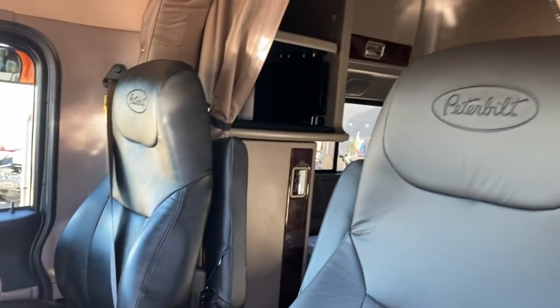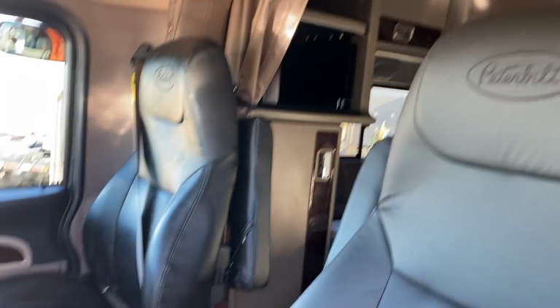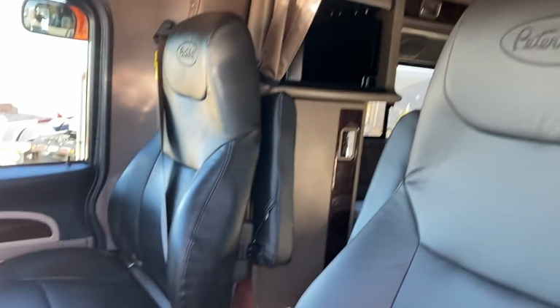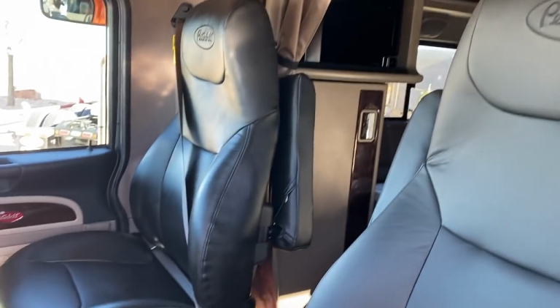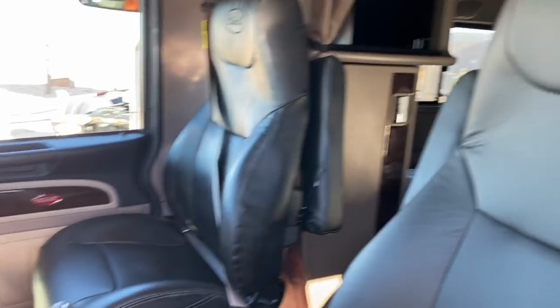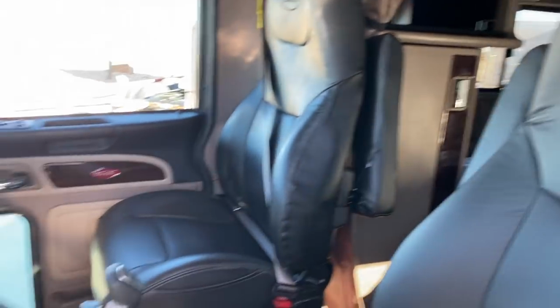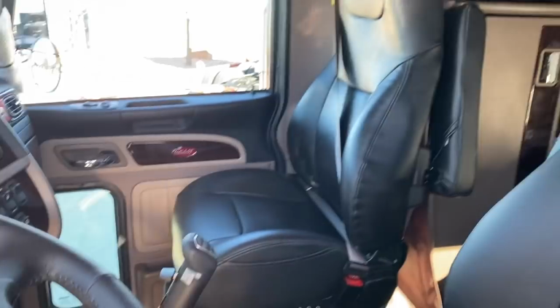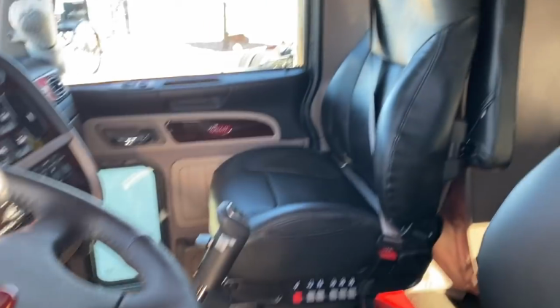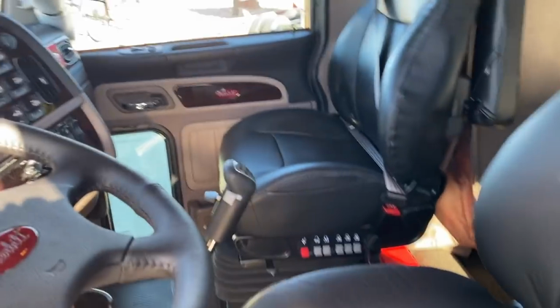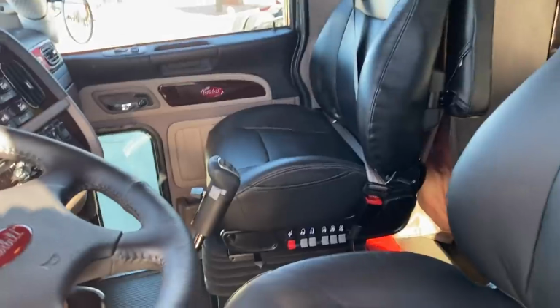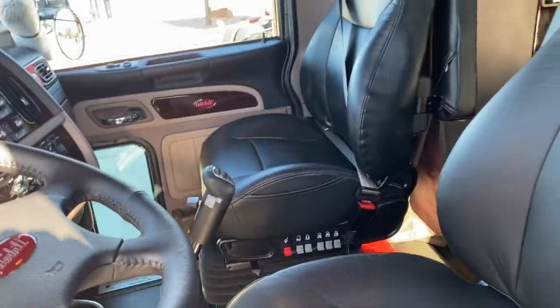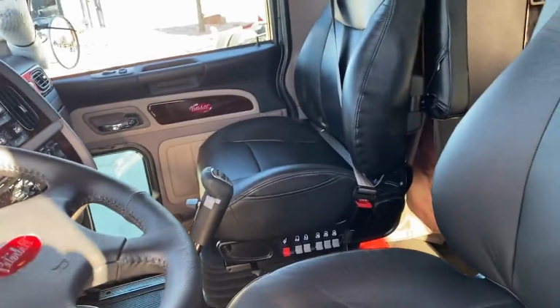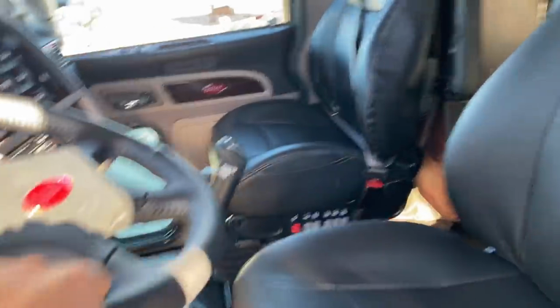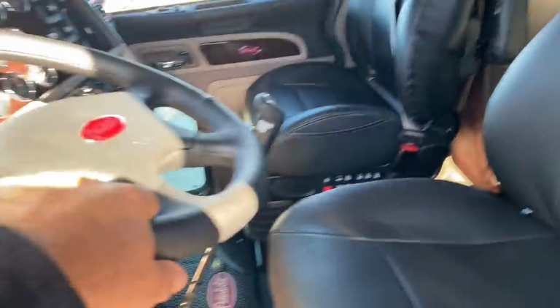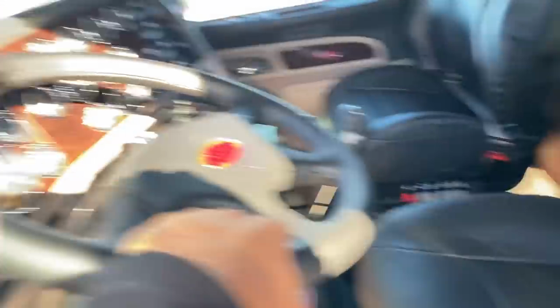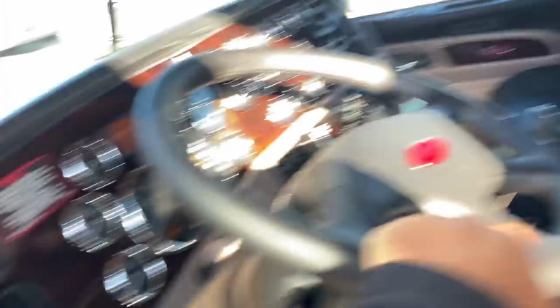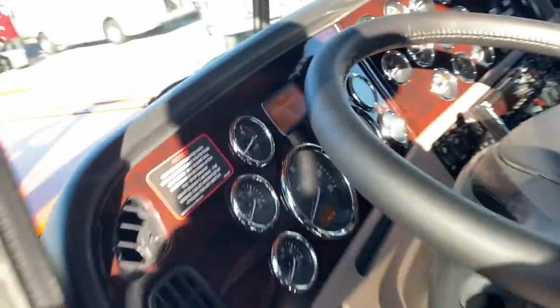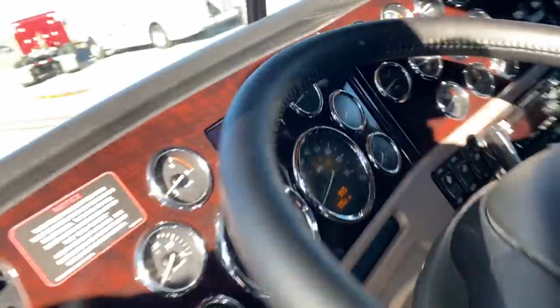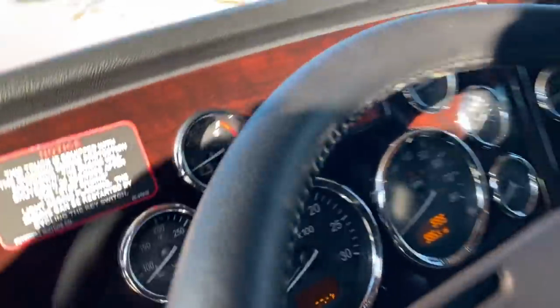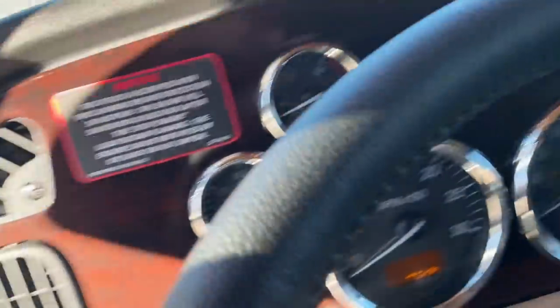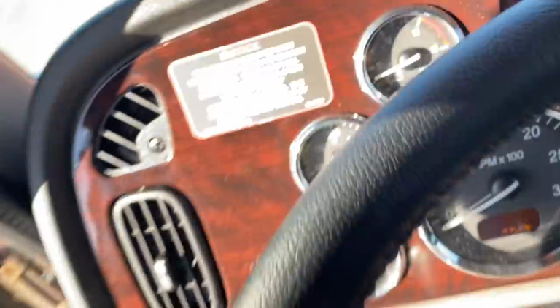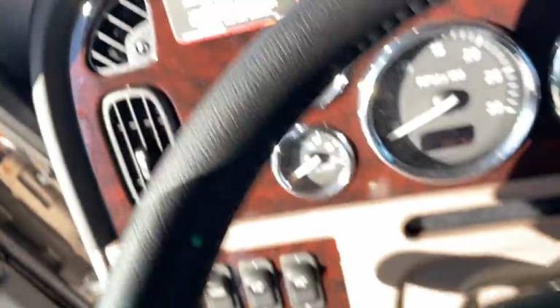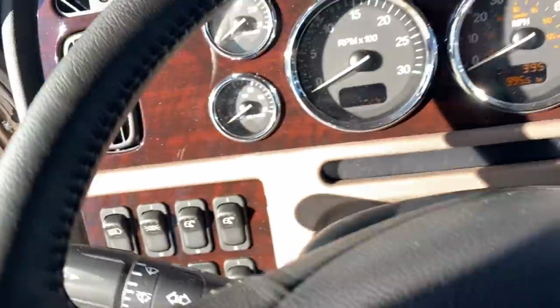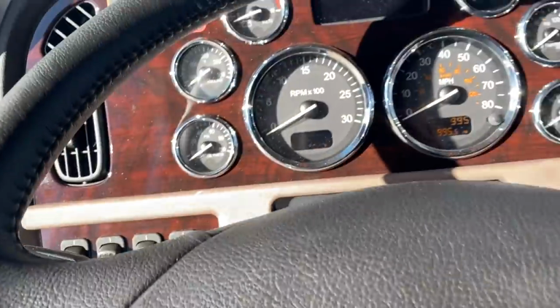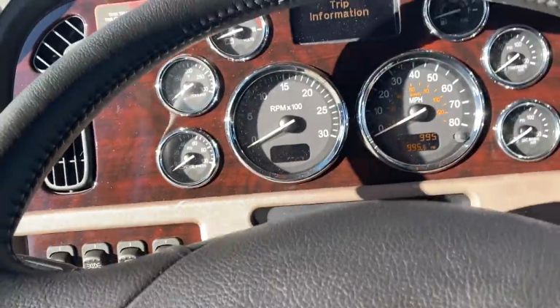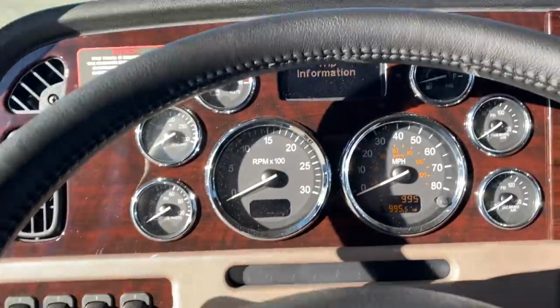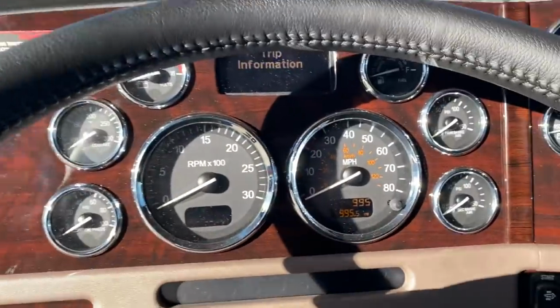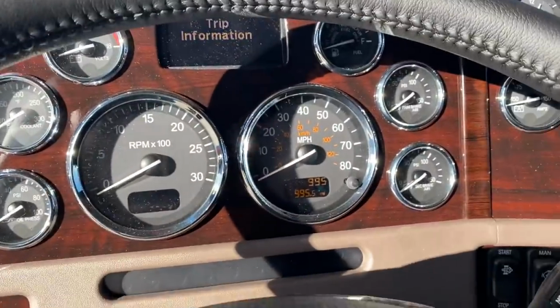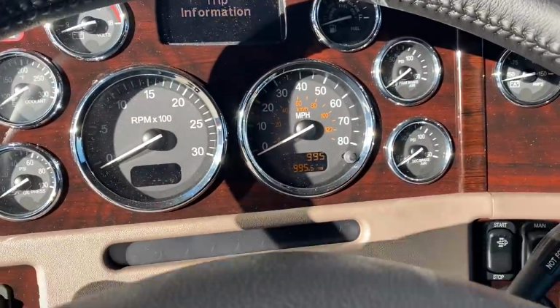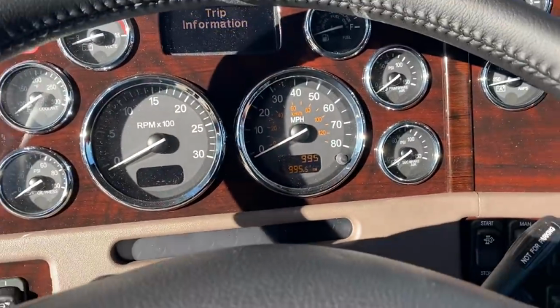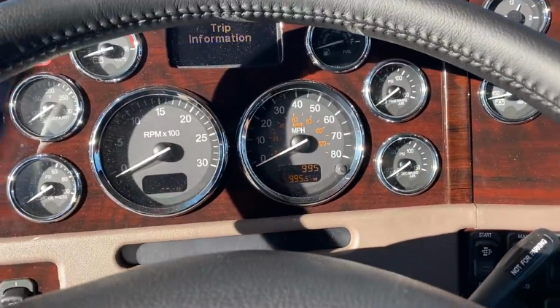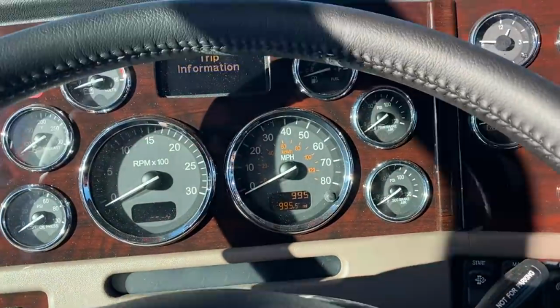These seats we can upgrade them if you want. They're very nice, but they are leather, but we can upgrade them.